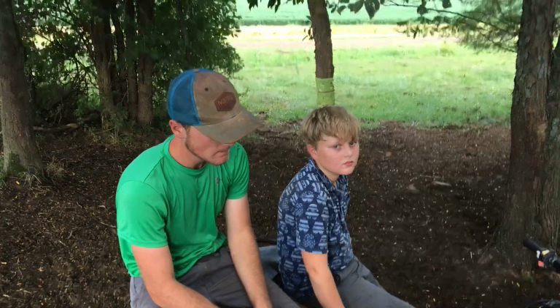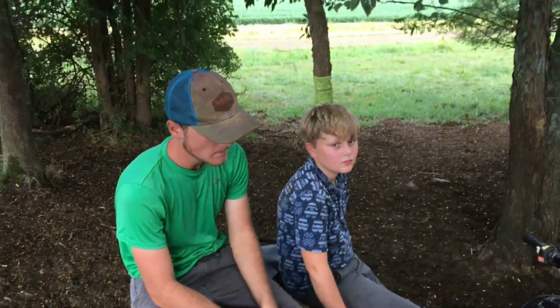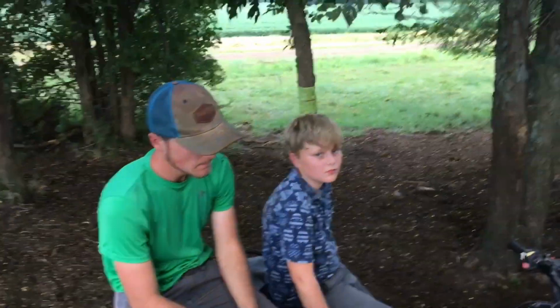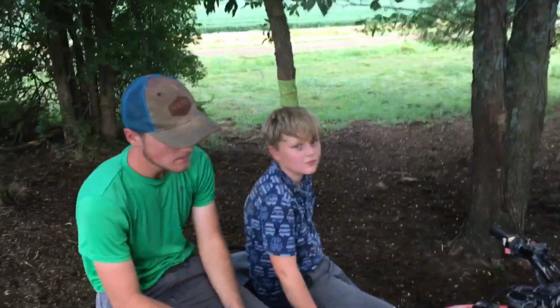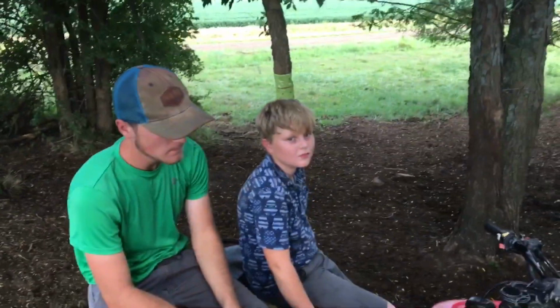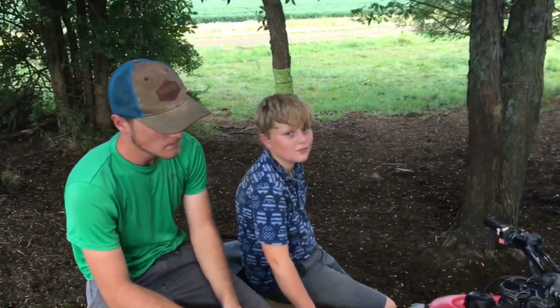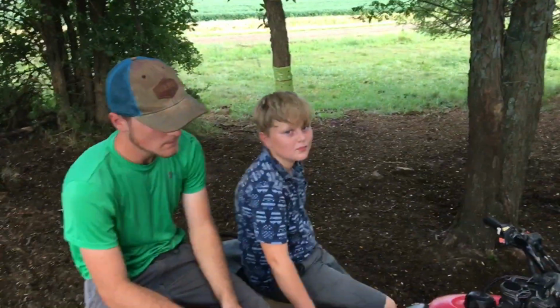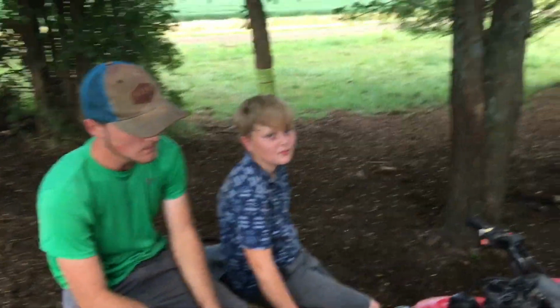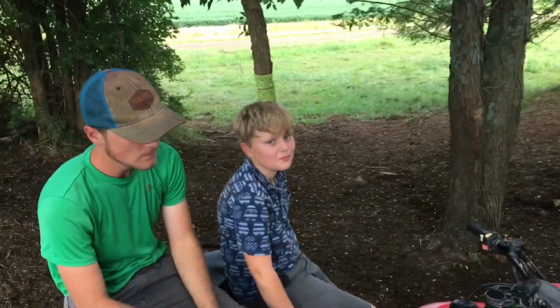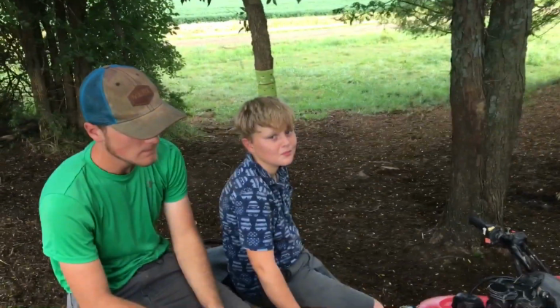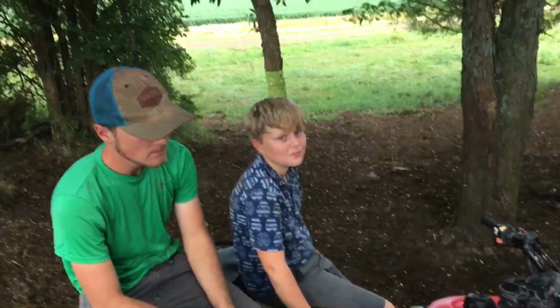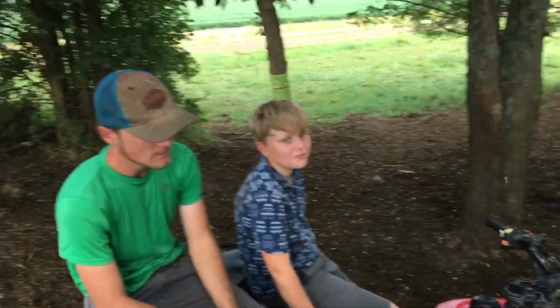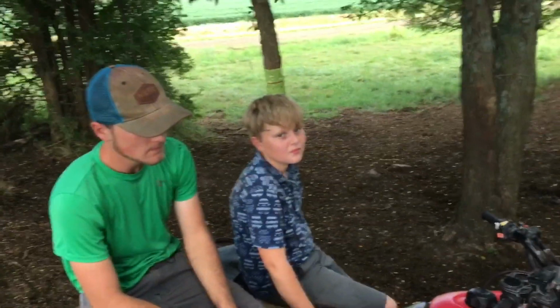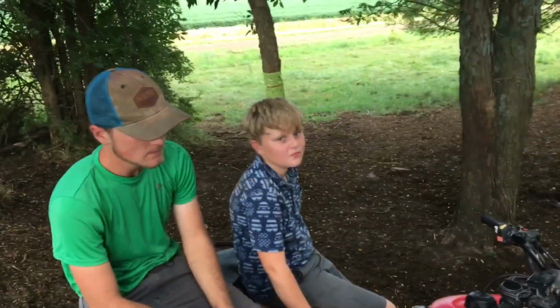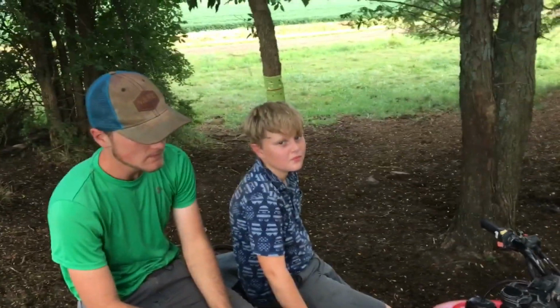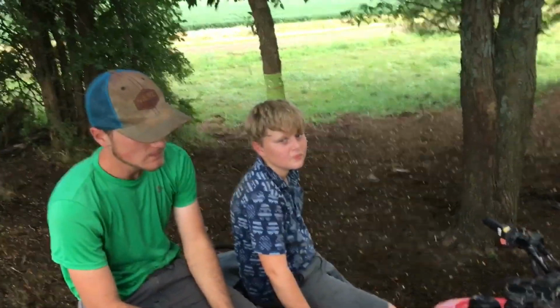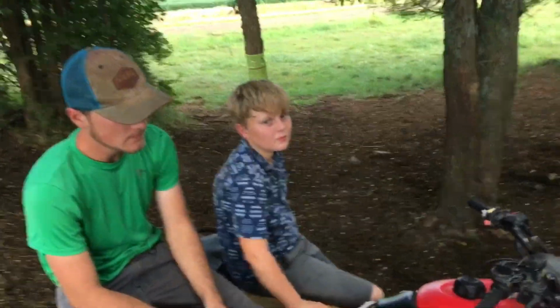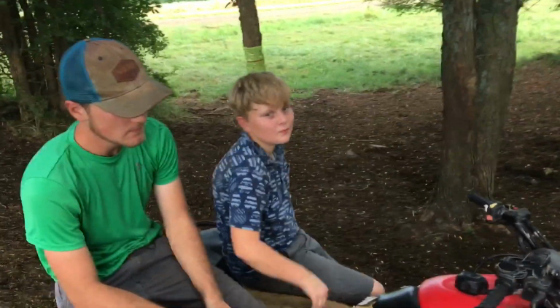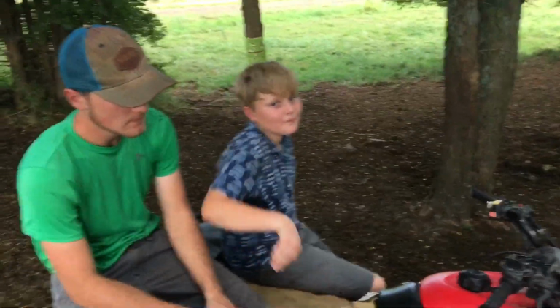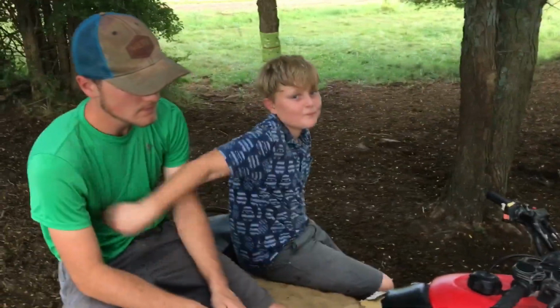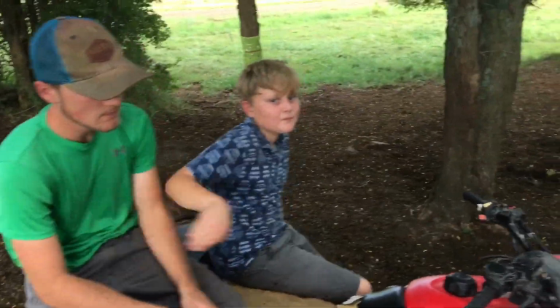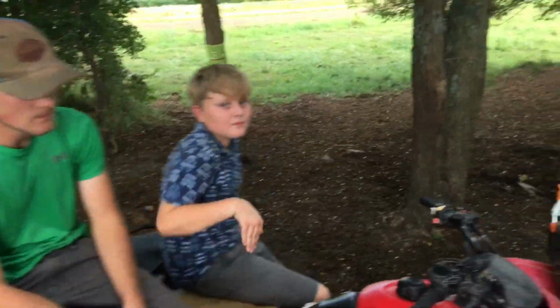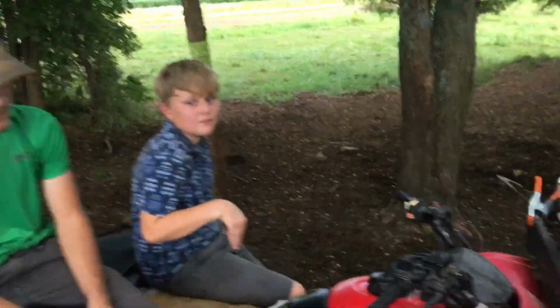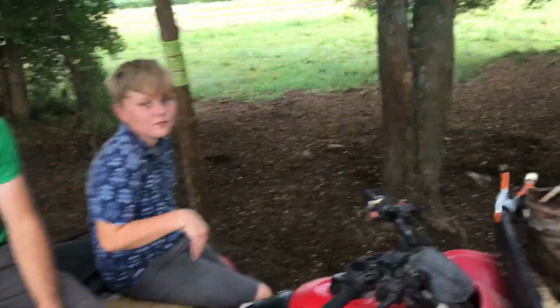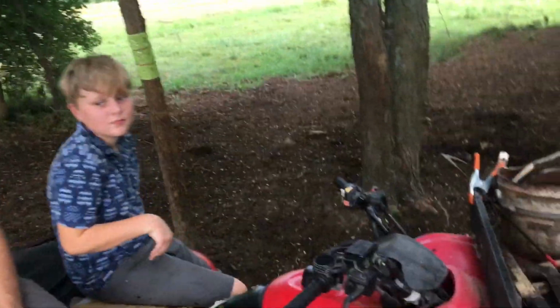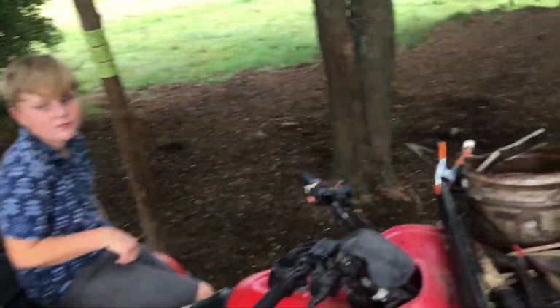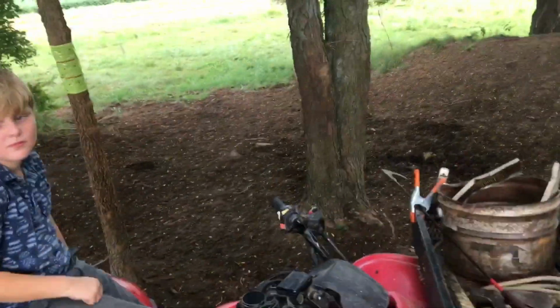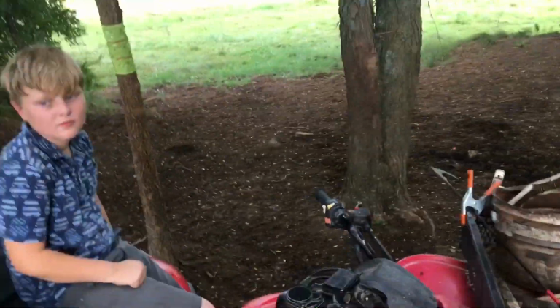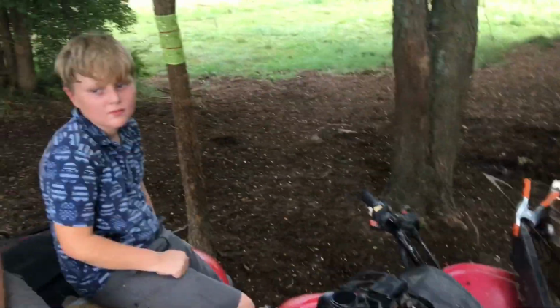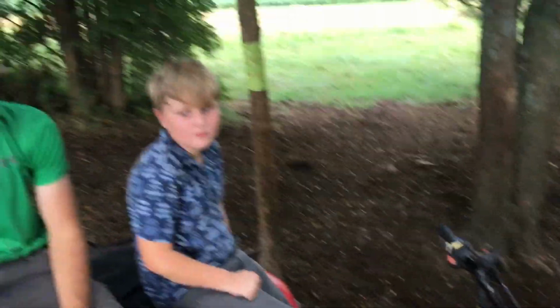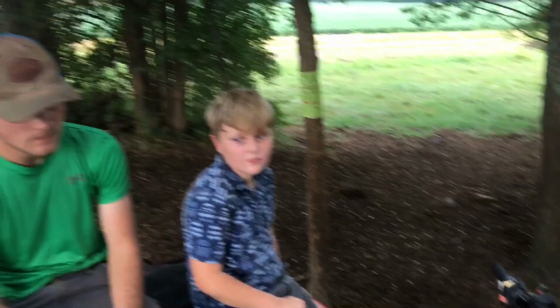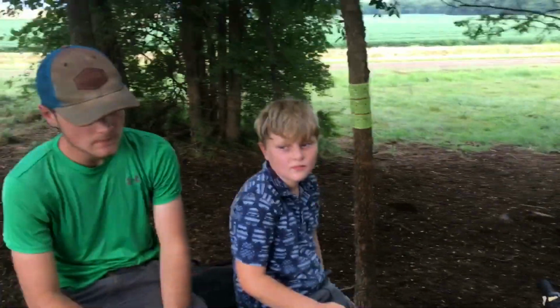Hello, boys. Are you done fighting? Apparently they're done fighting. Well, maybe not.